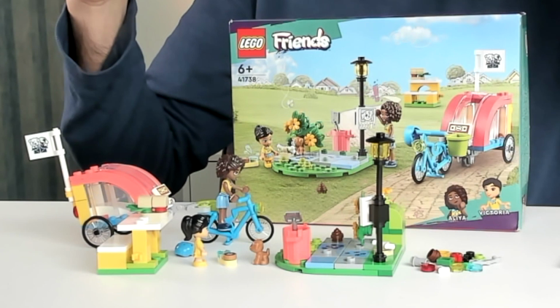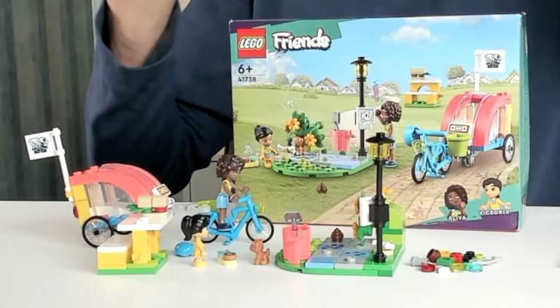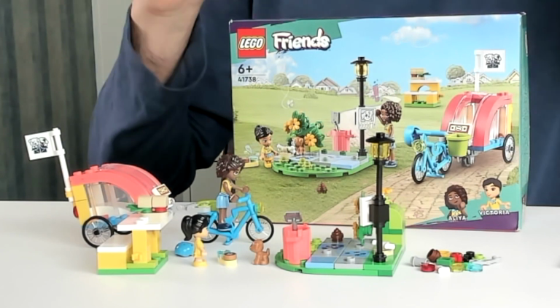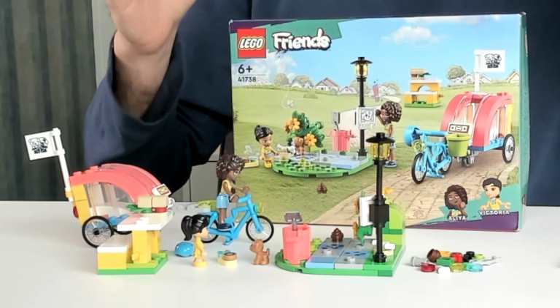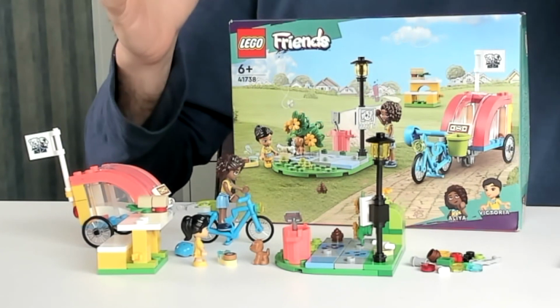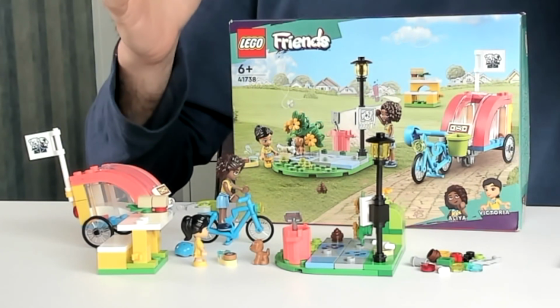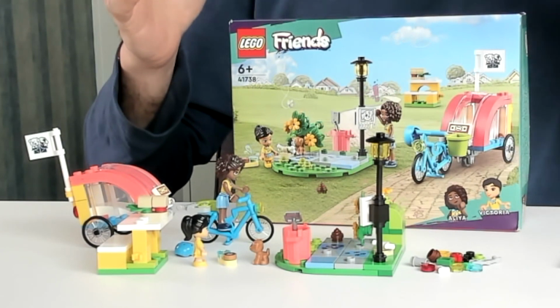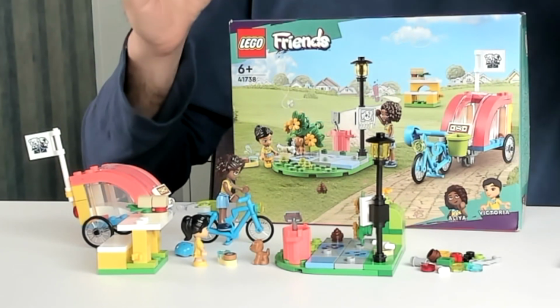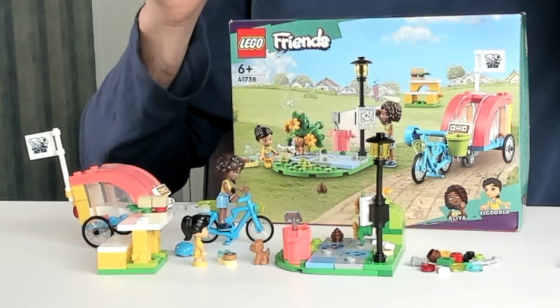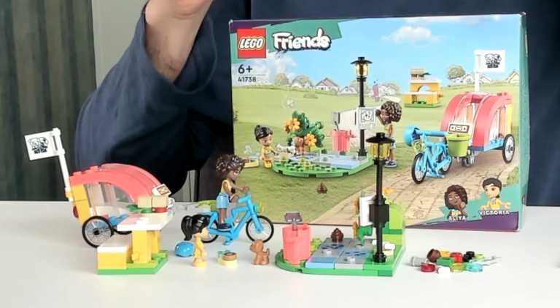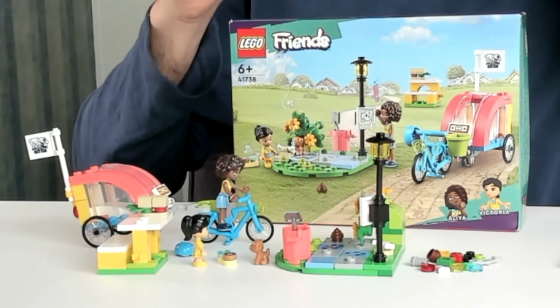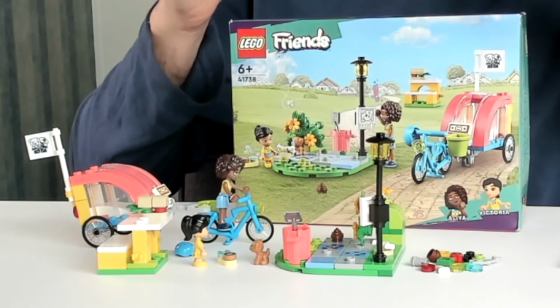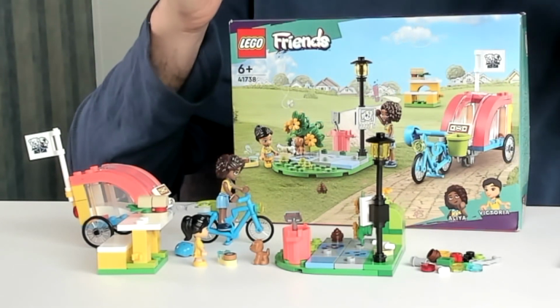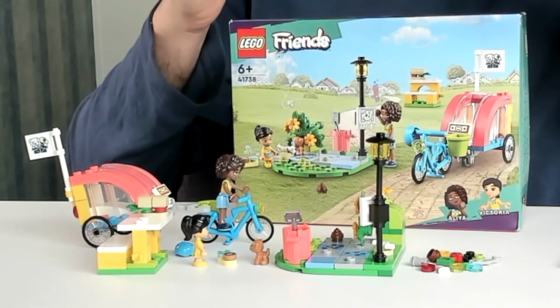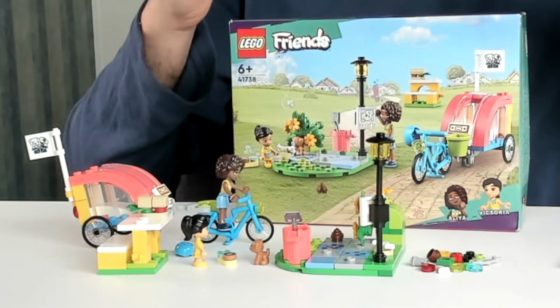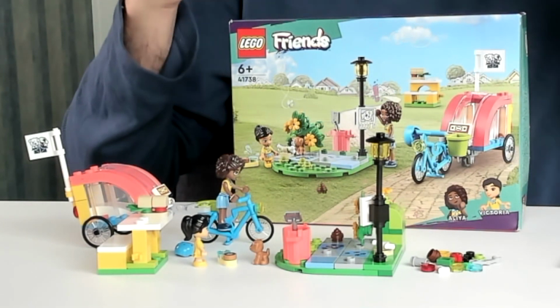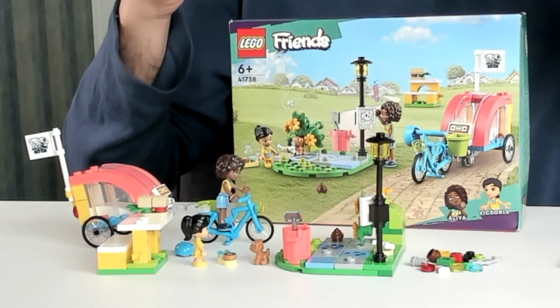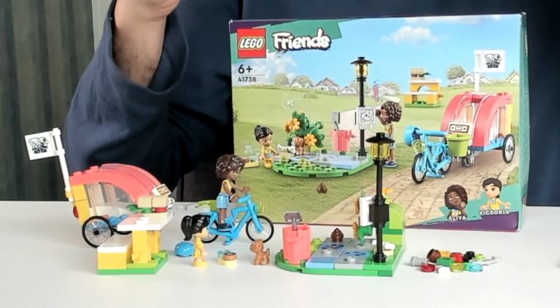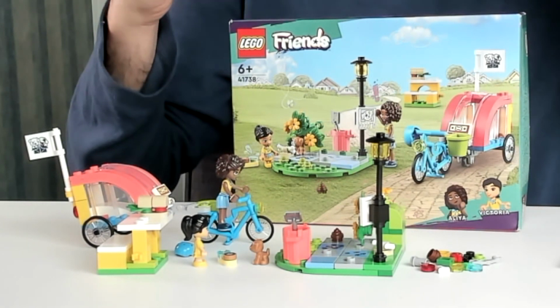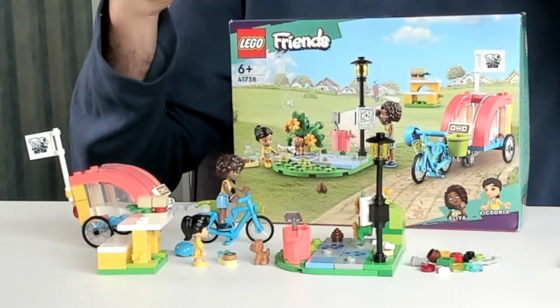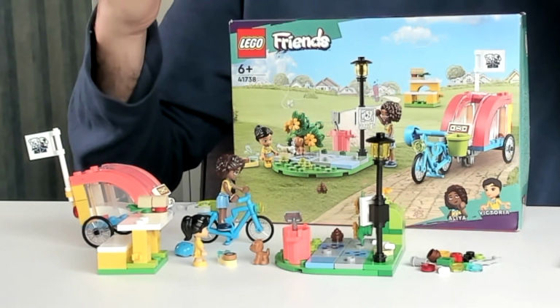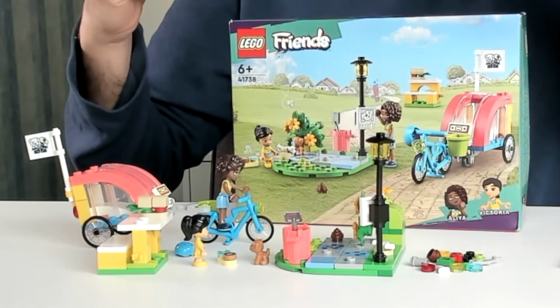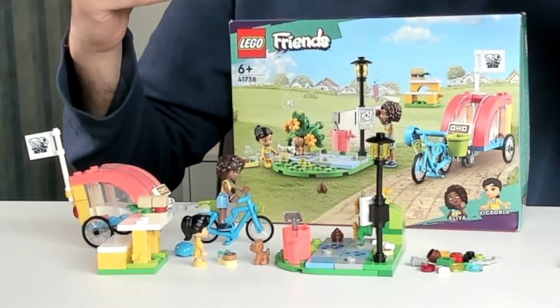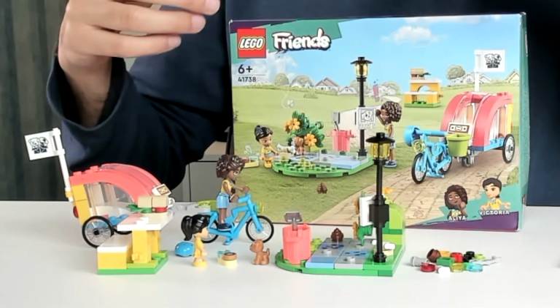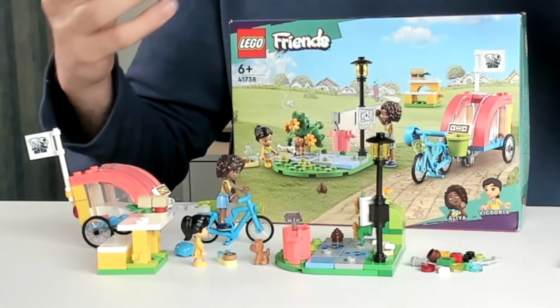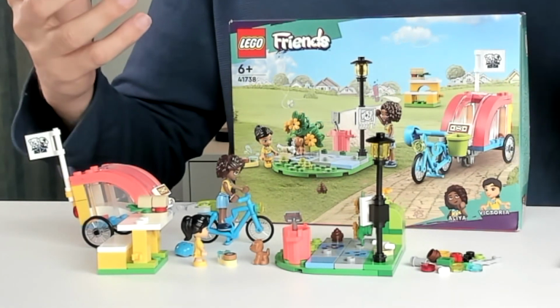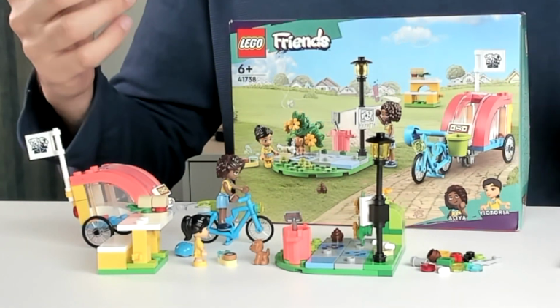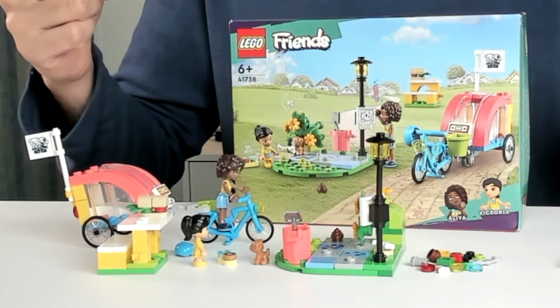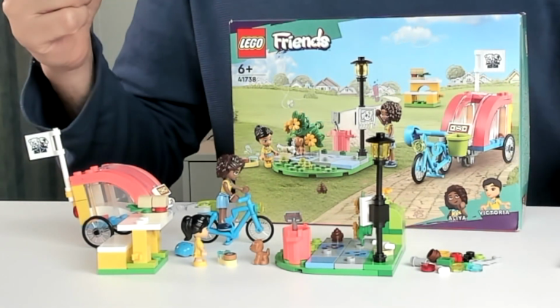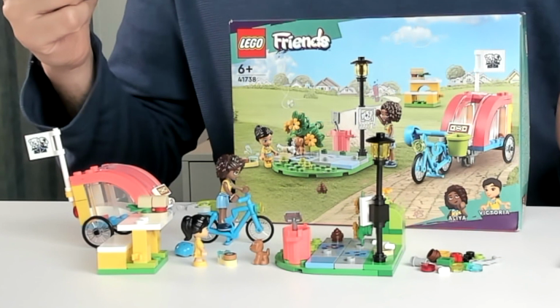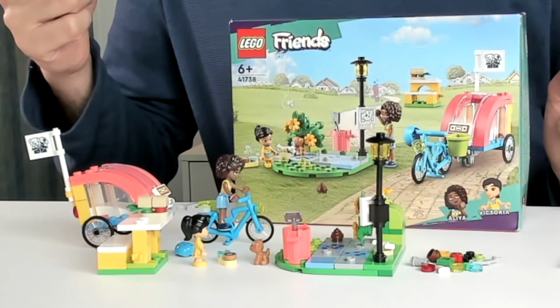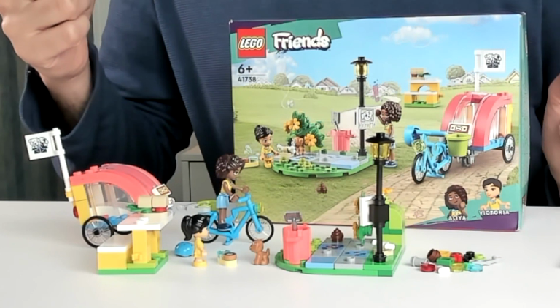I'm Jos from KidsToyStudio and I'm here with the LEGO Friends Dog Rescue building set. This is a really cute set.